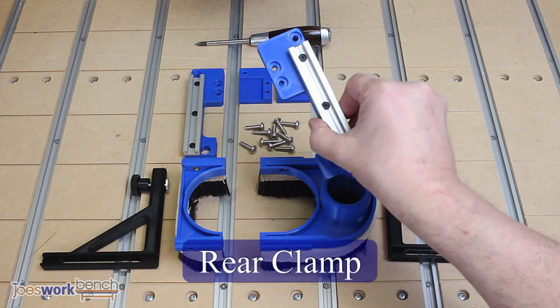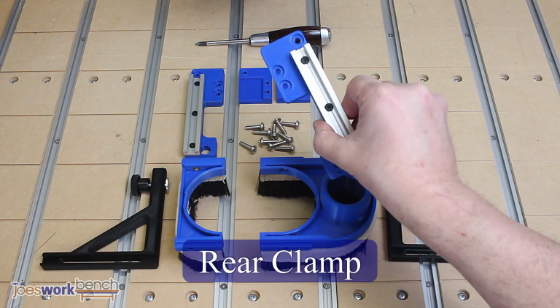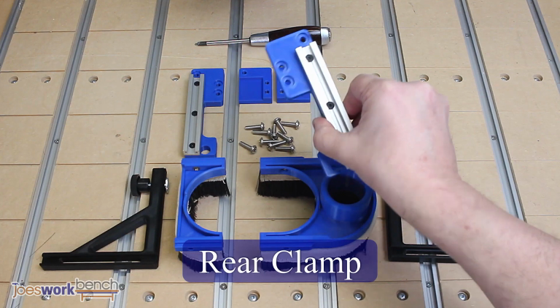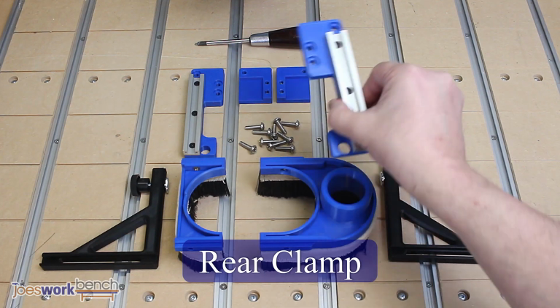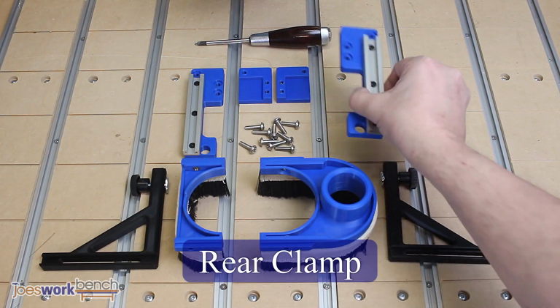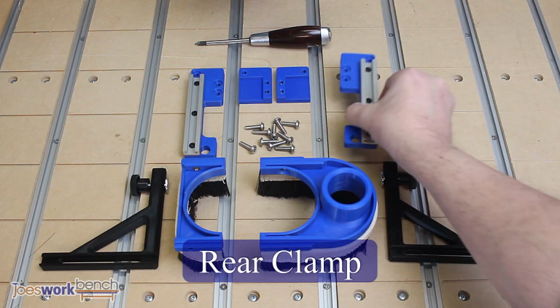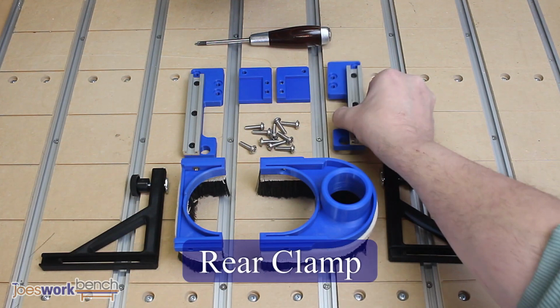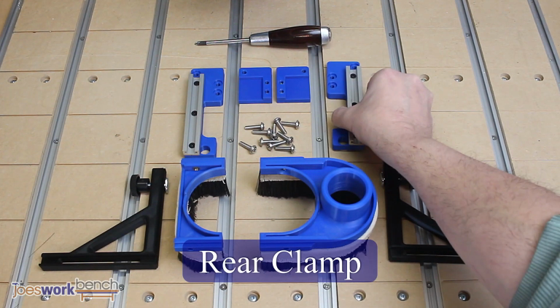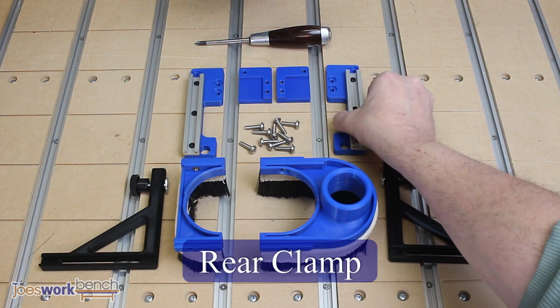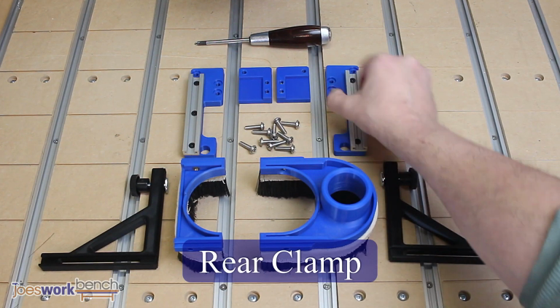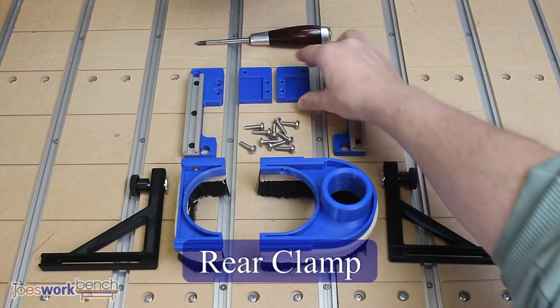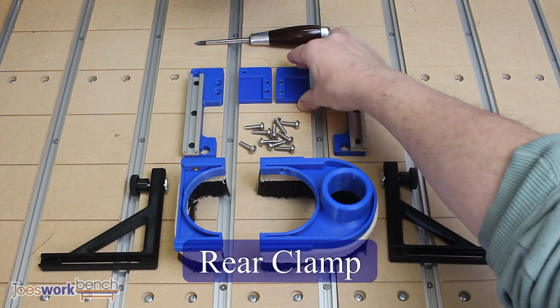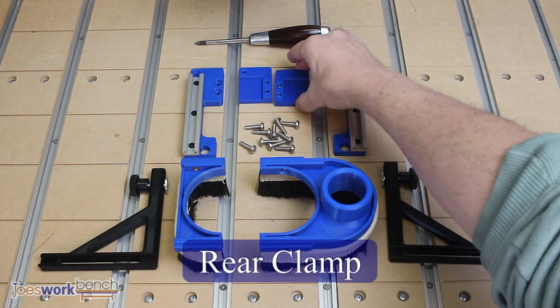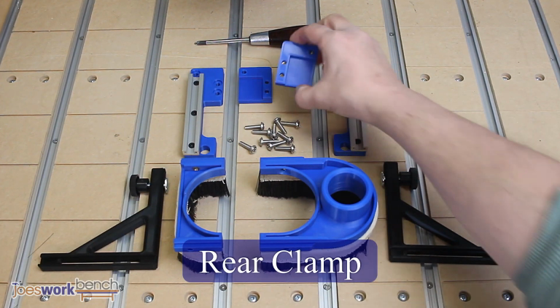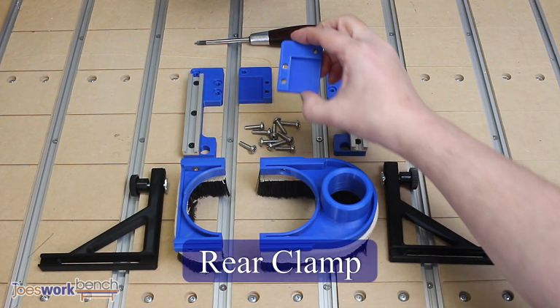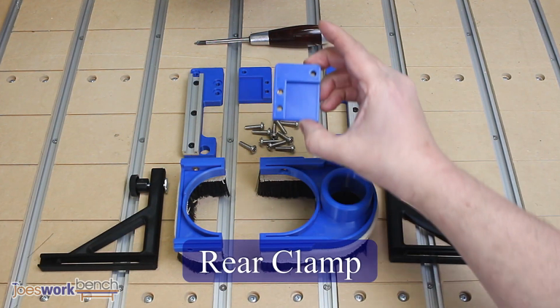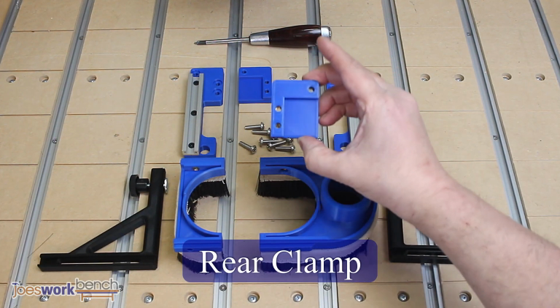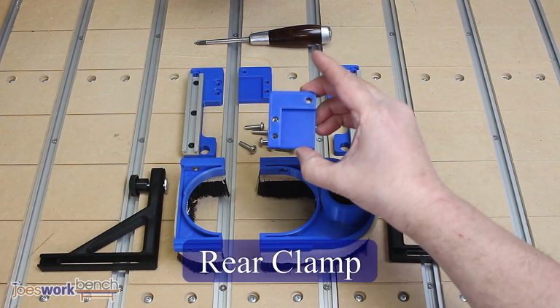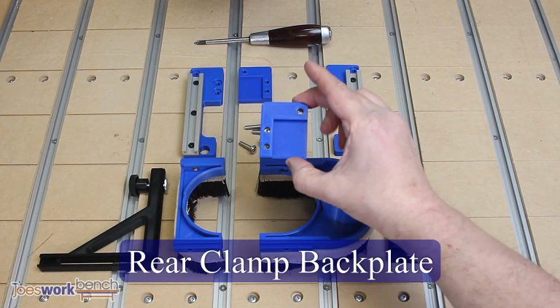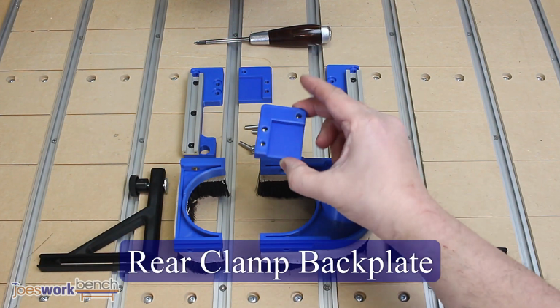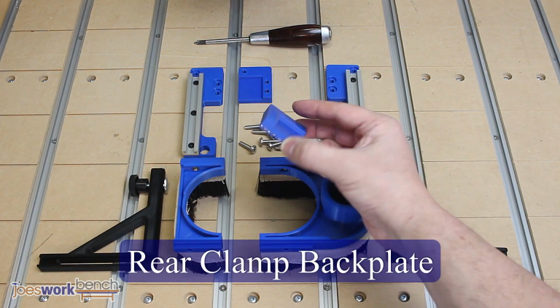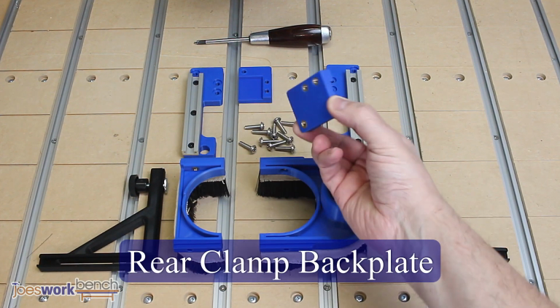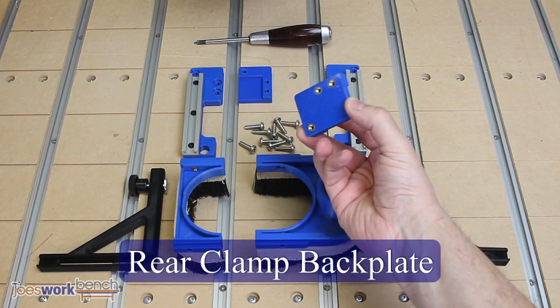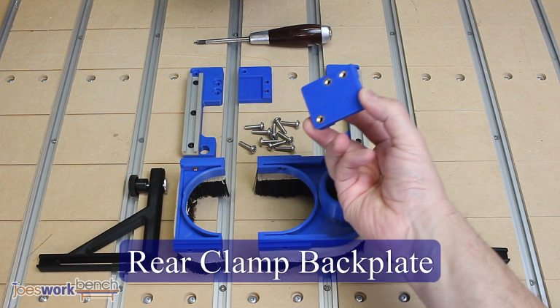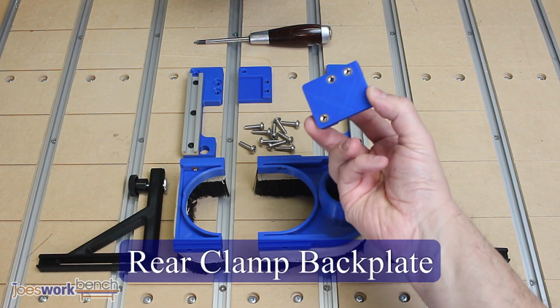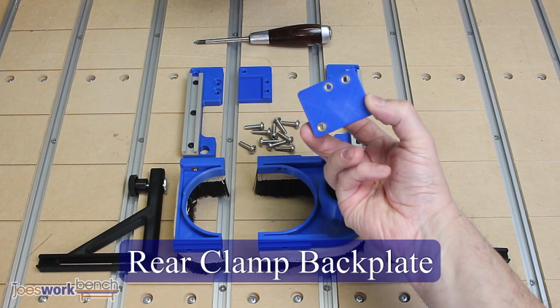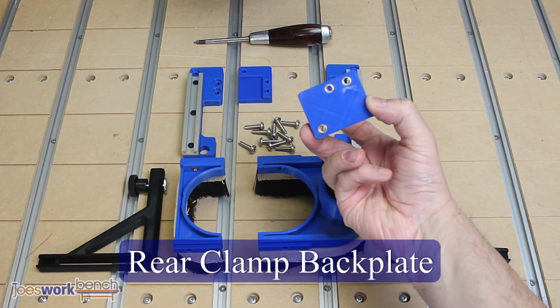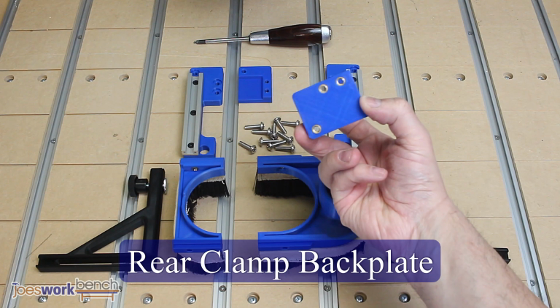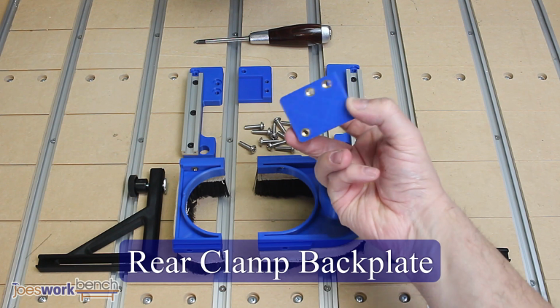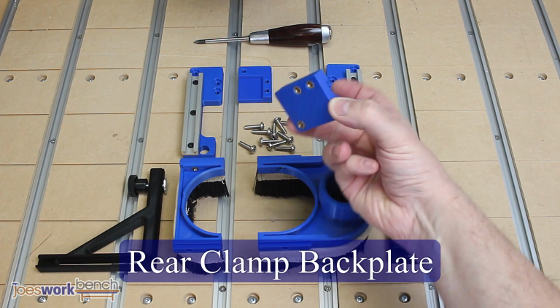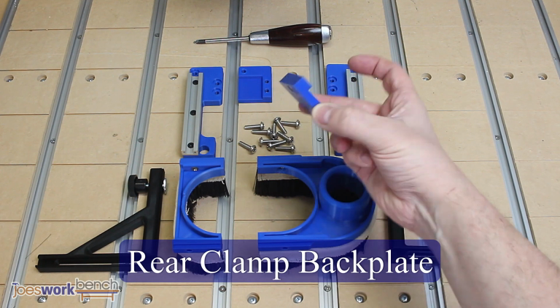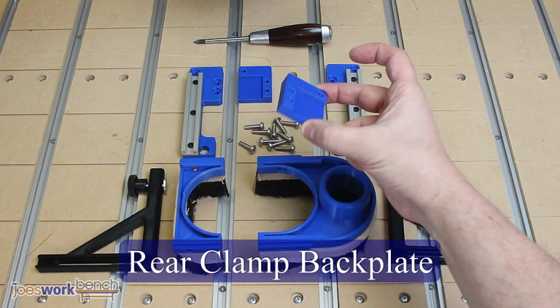The dust boot comprises of three main sections: a rear clamp, a pair of brackets in black, and the dust boot itself.